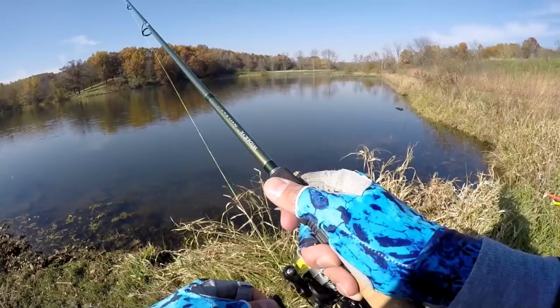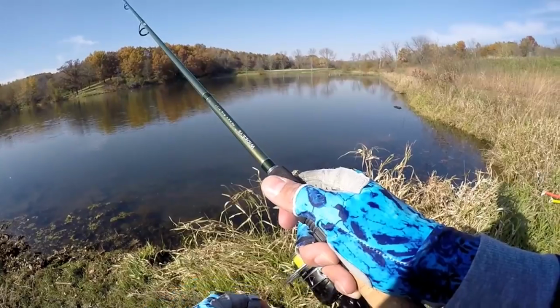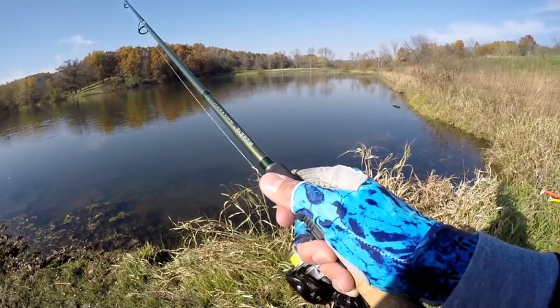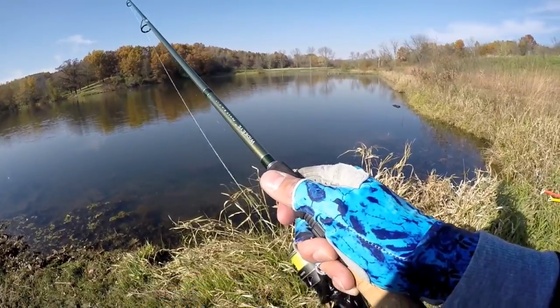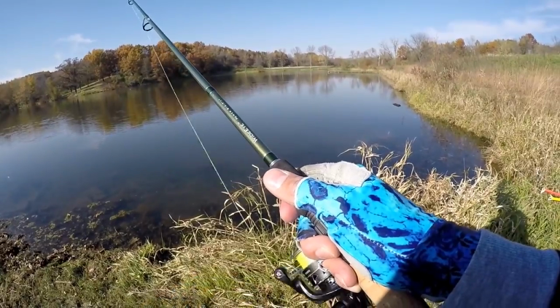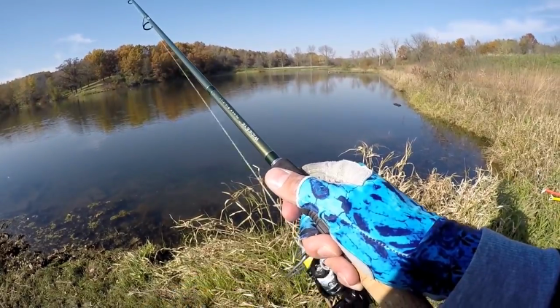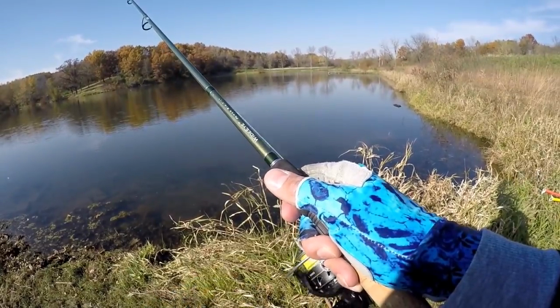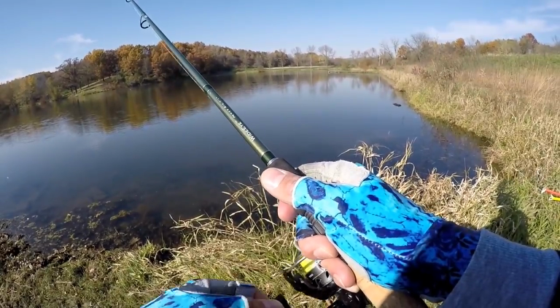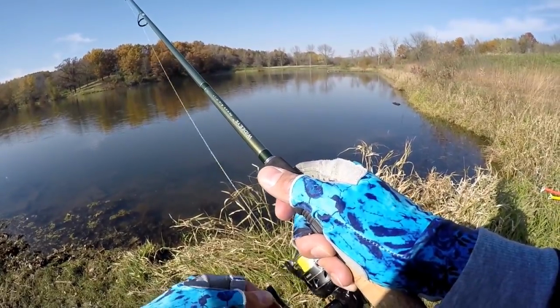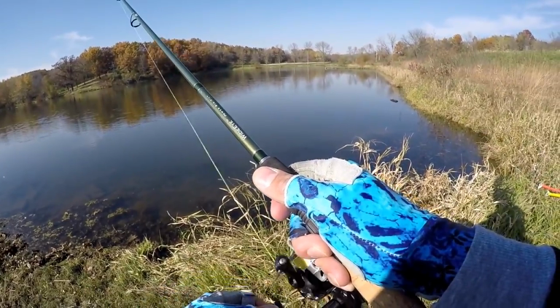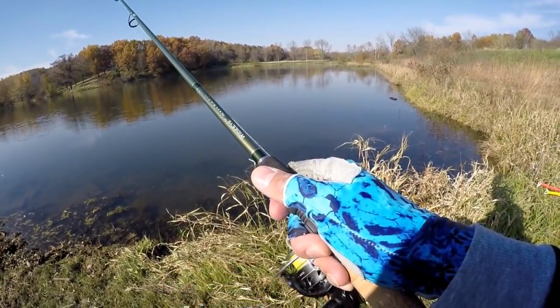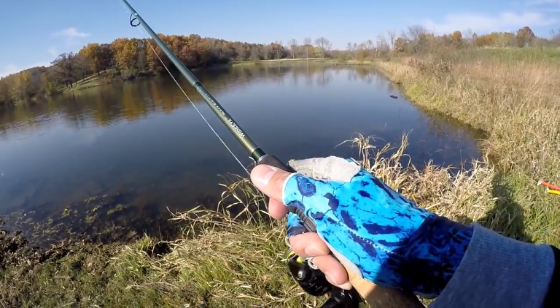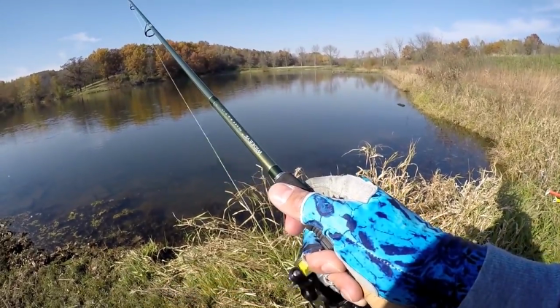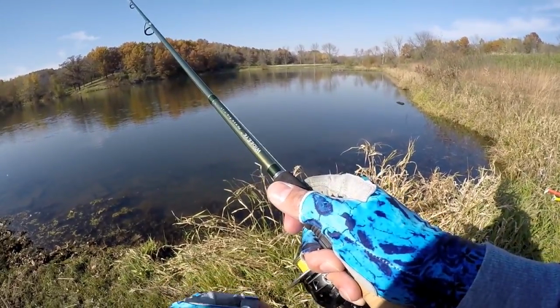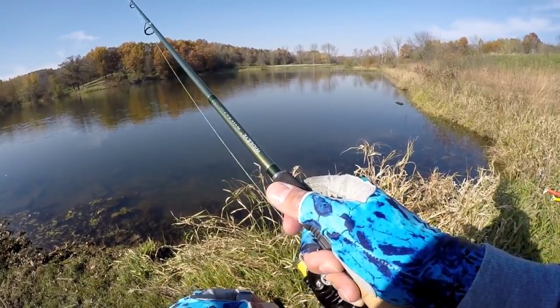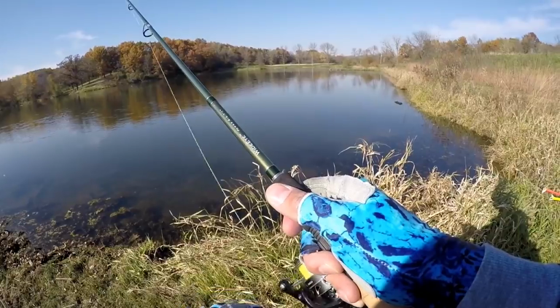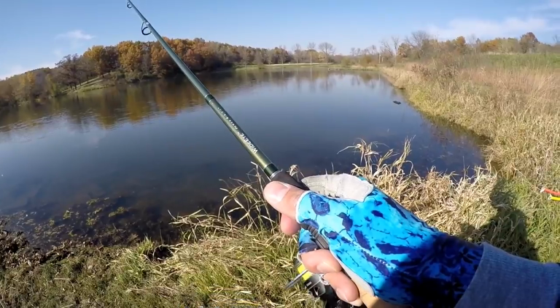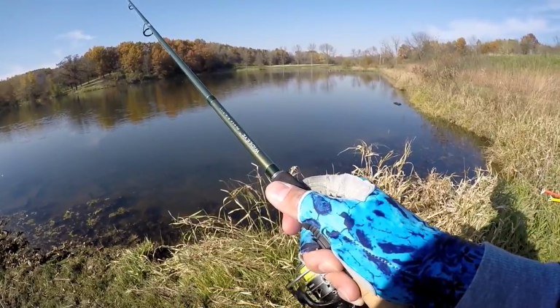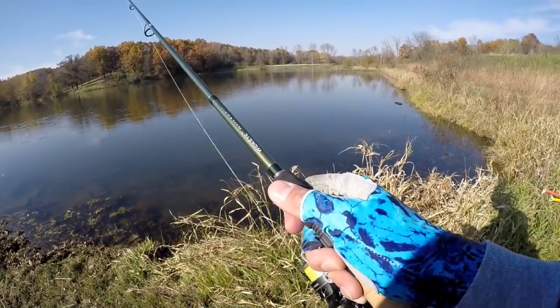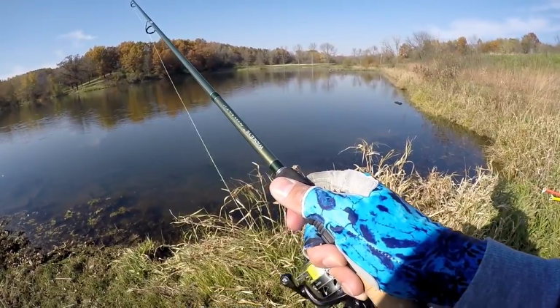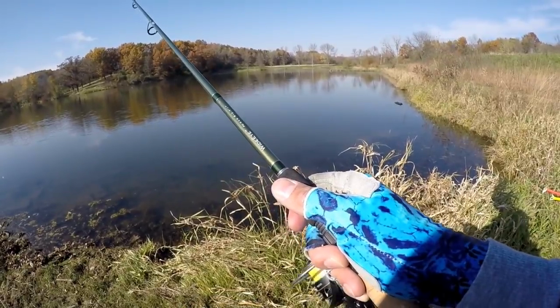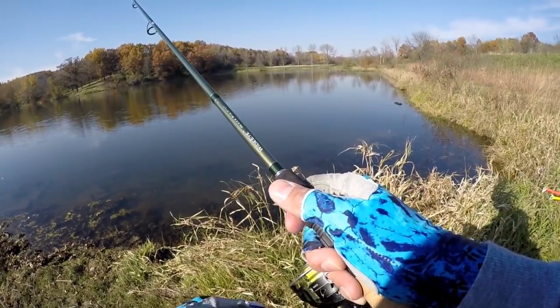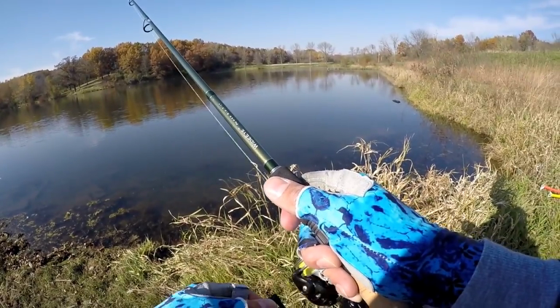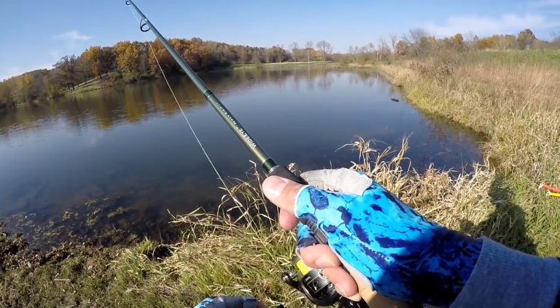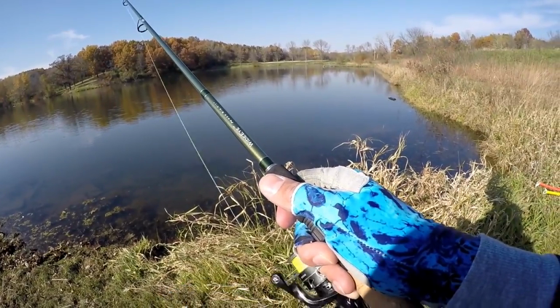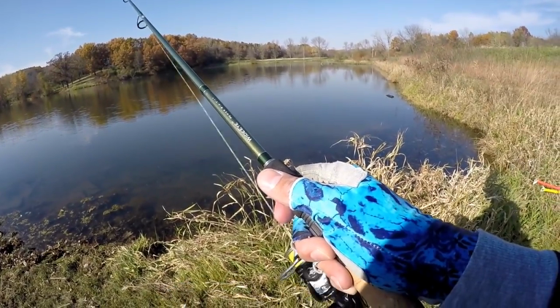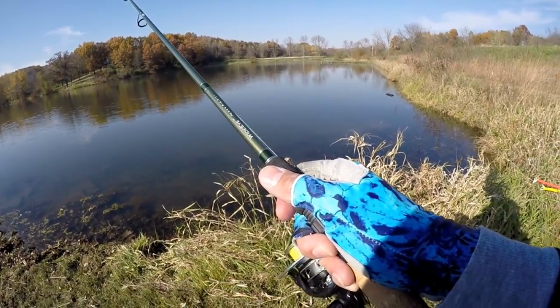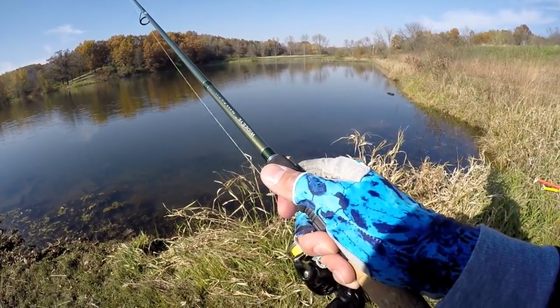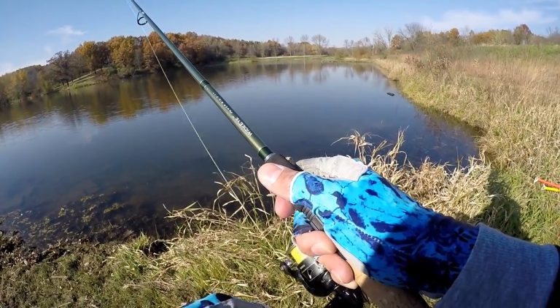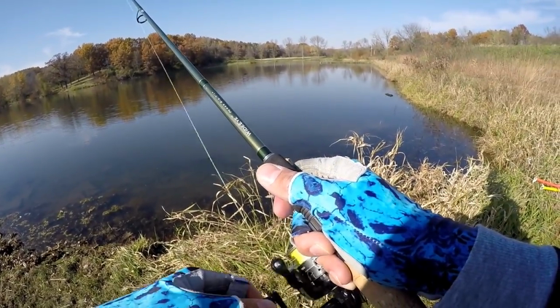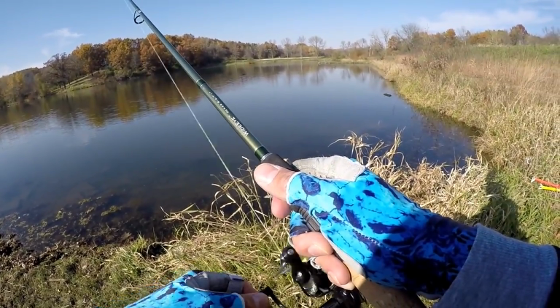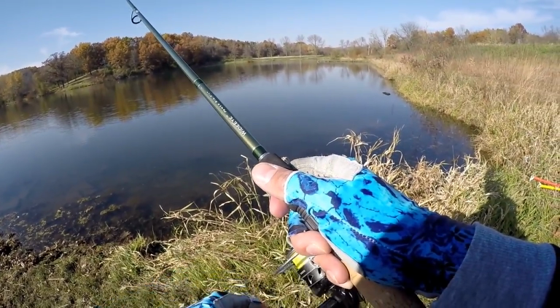Let's see if we can get anything to bite moving. I may need to switch over to a little jig and try to finesse them into biting.